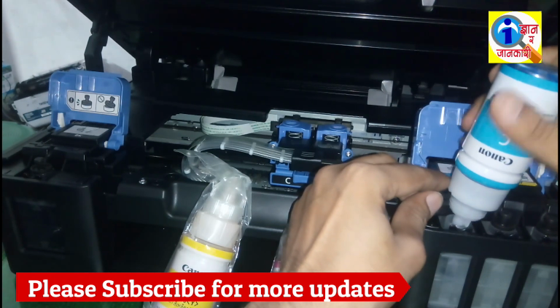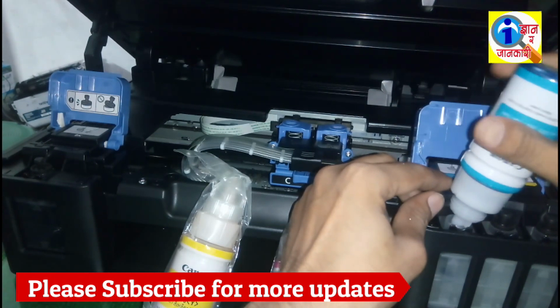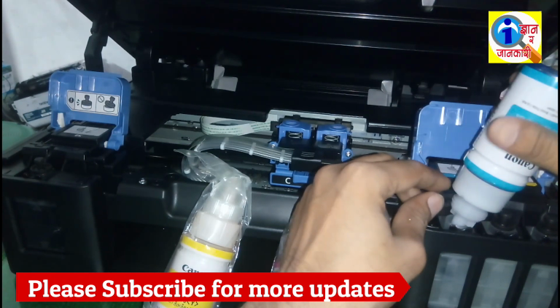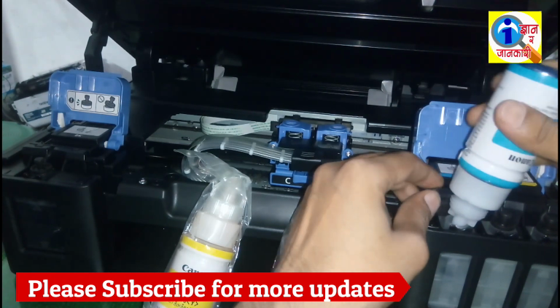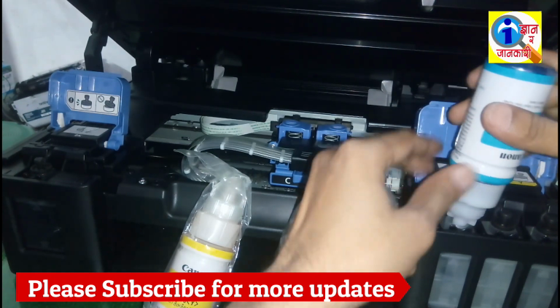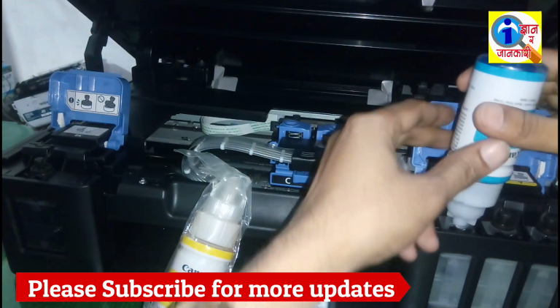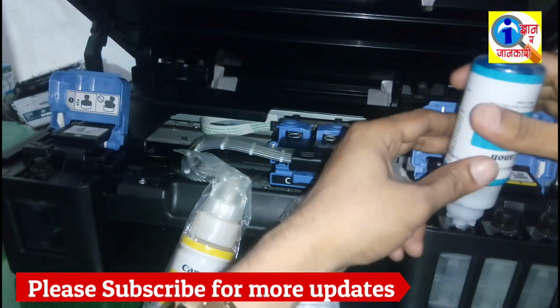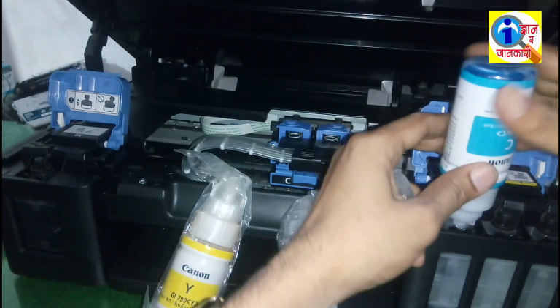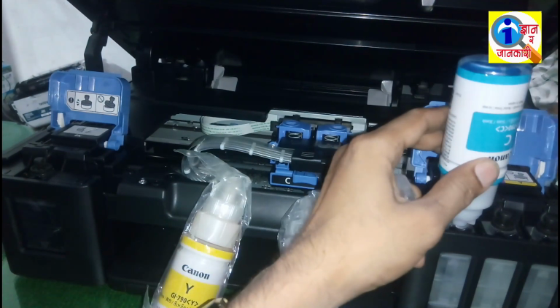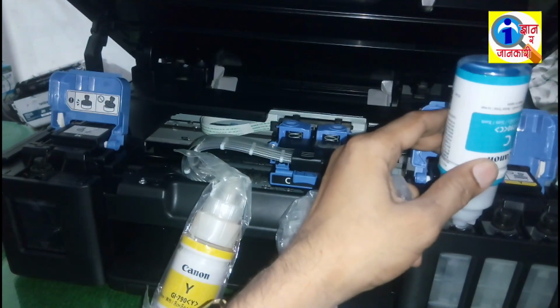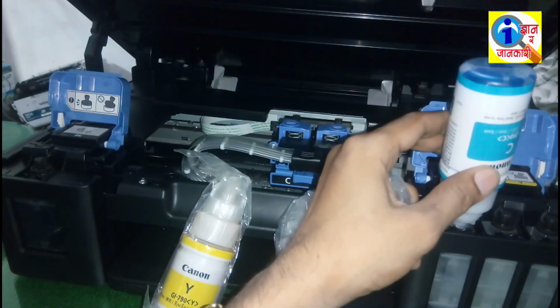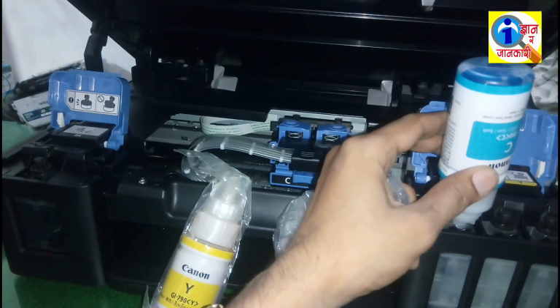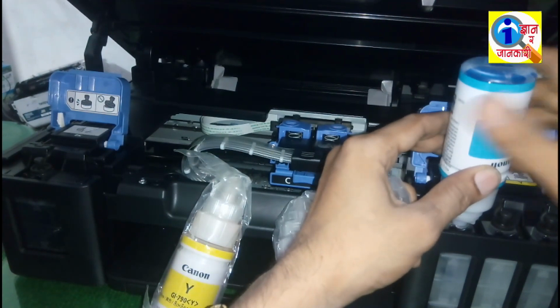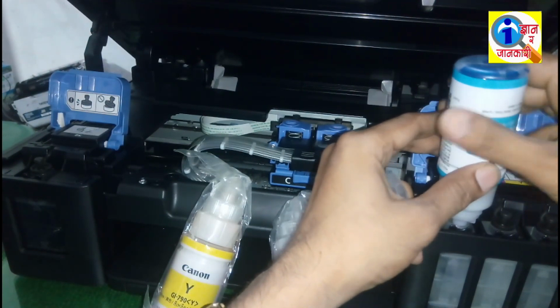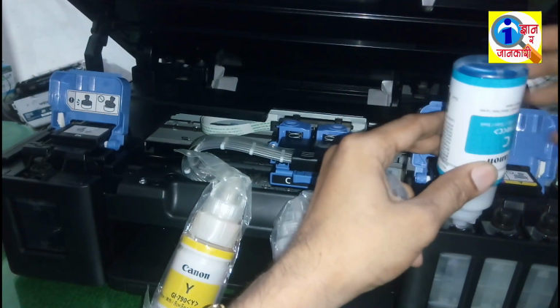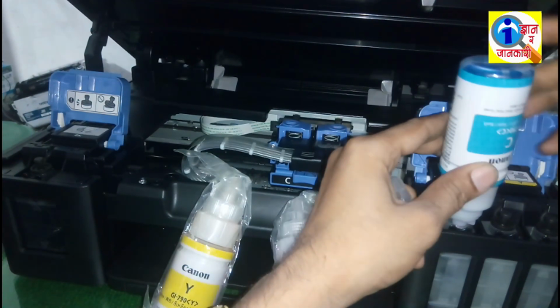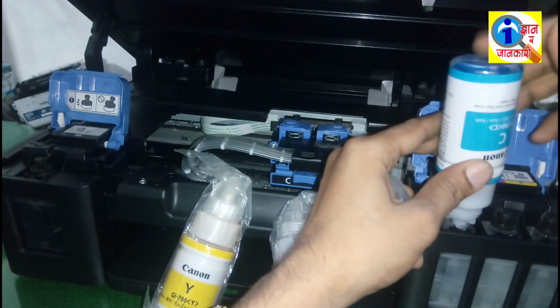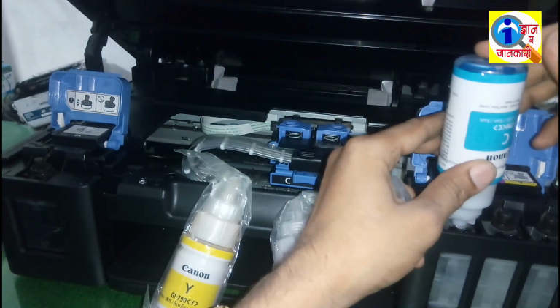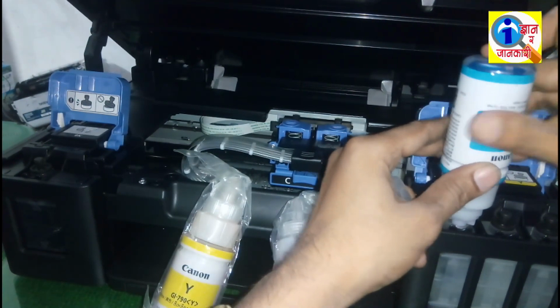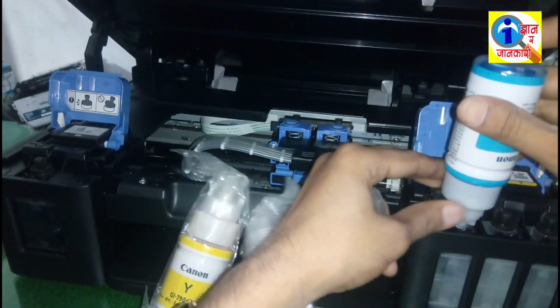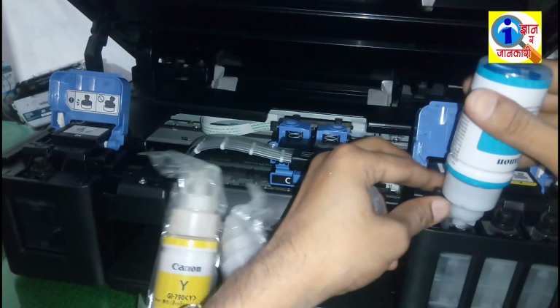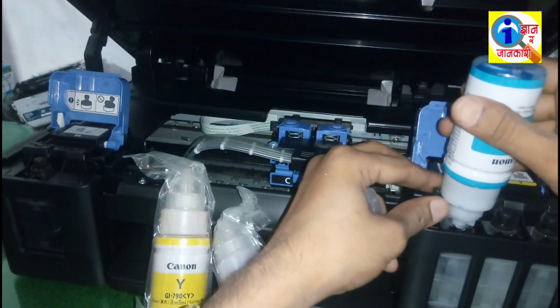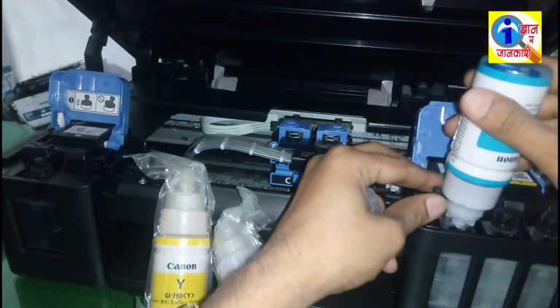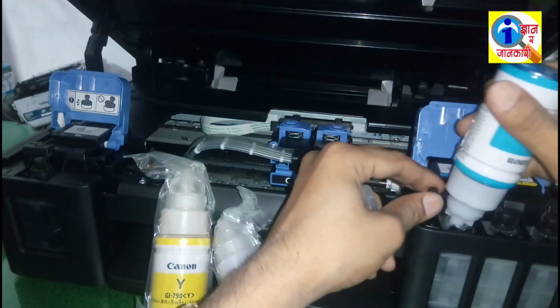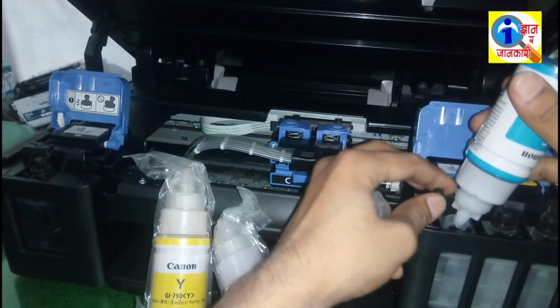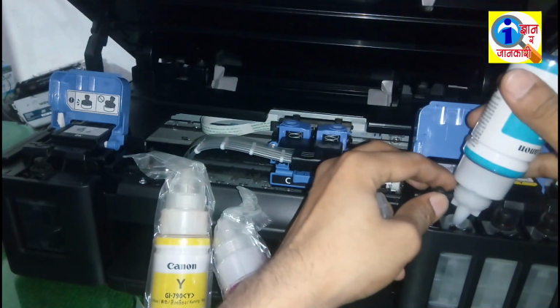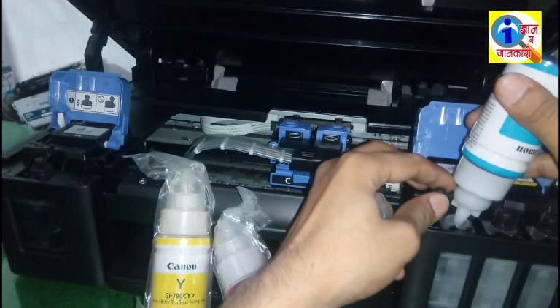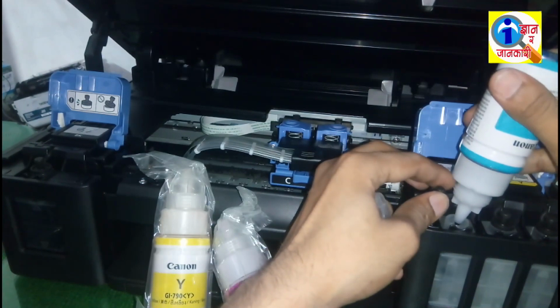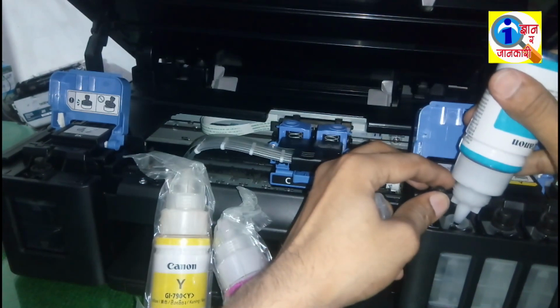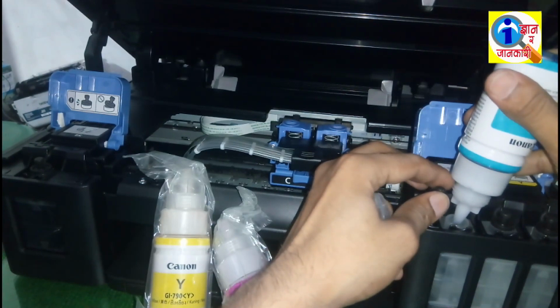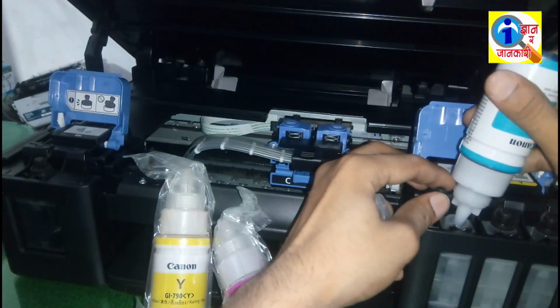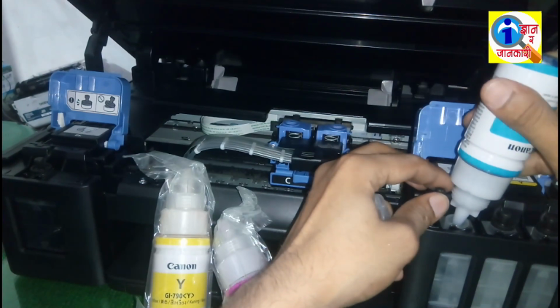Likewise, you have to refill cyan, magenta, and yellow ink in these tanks.